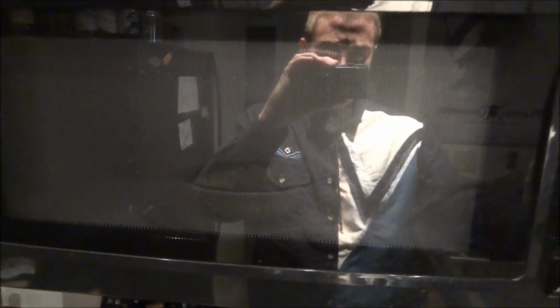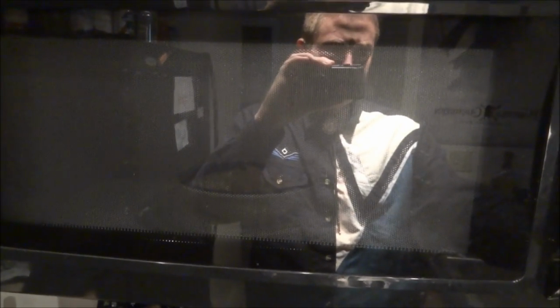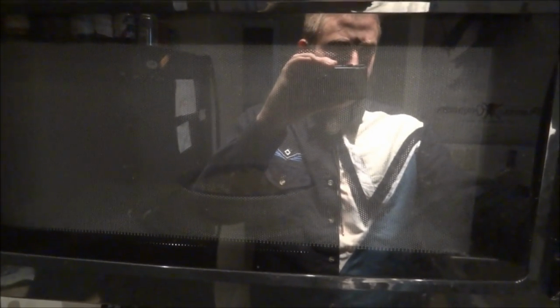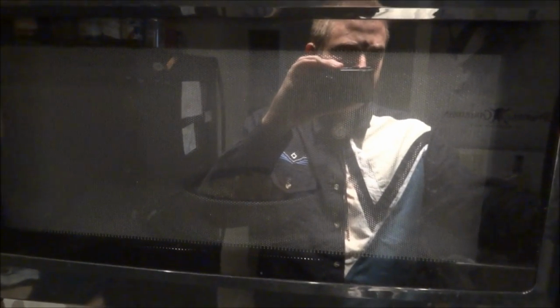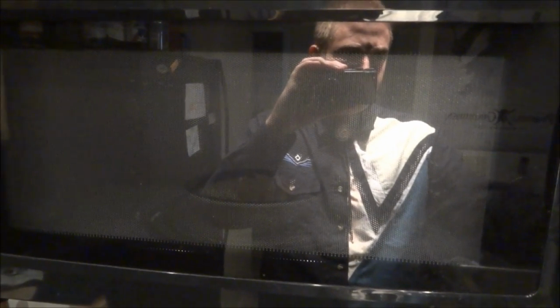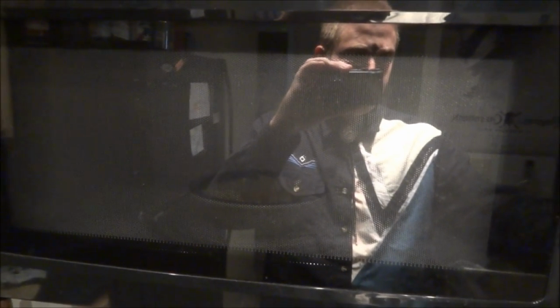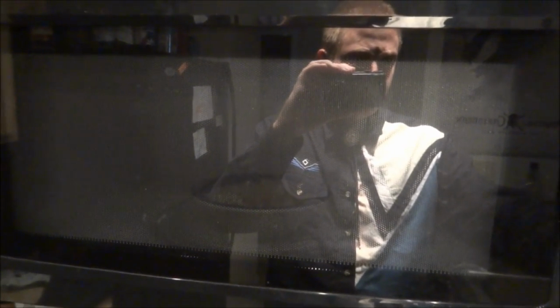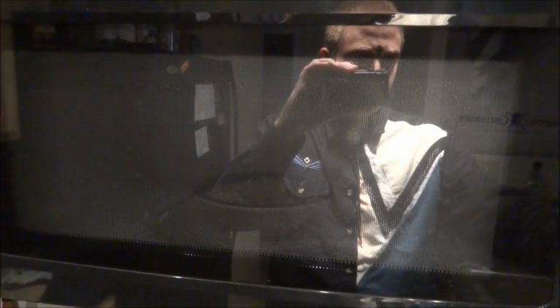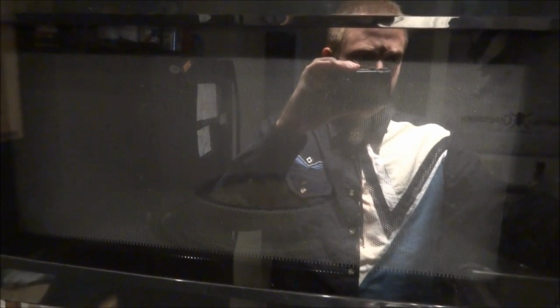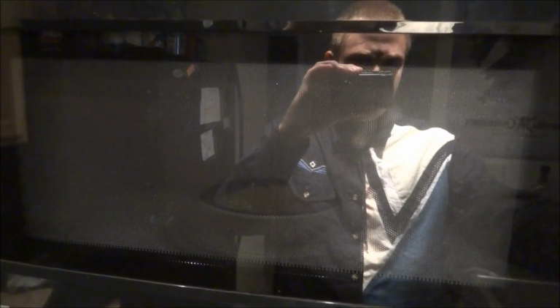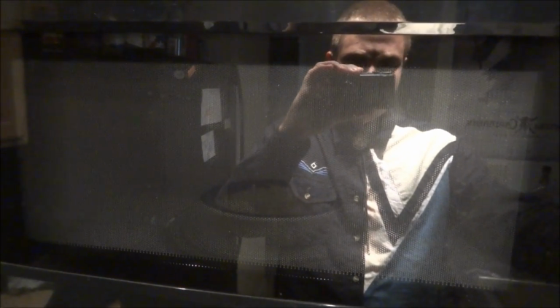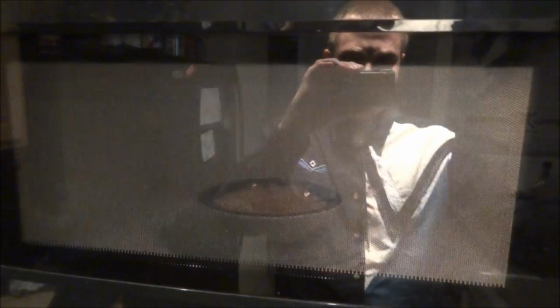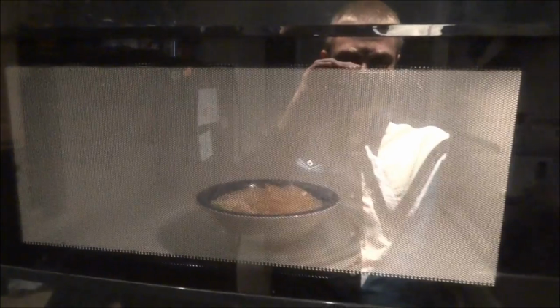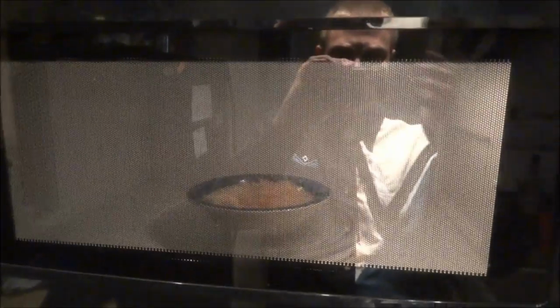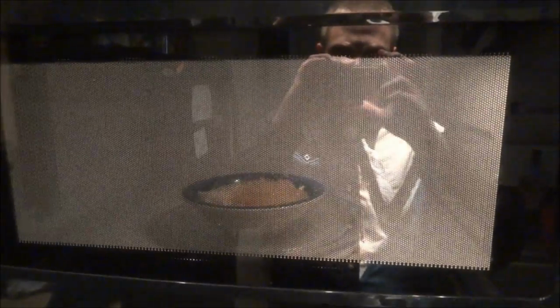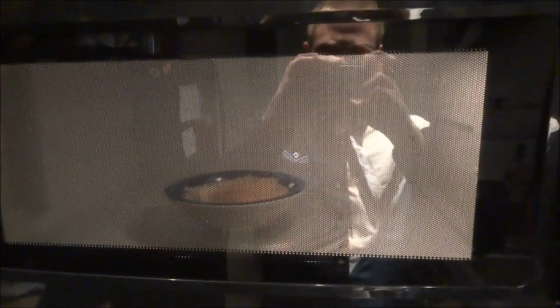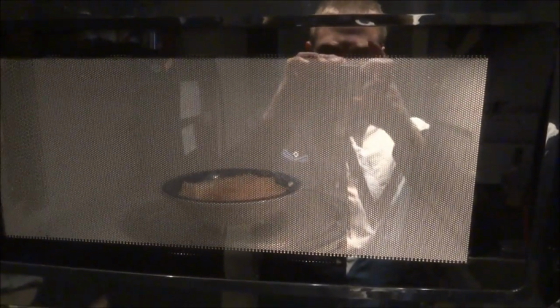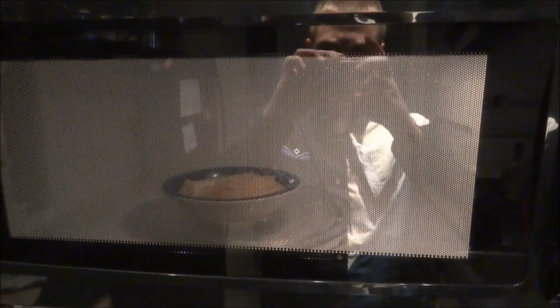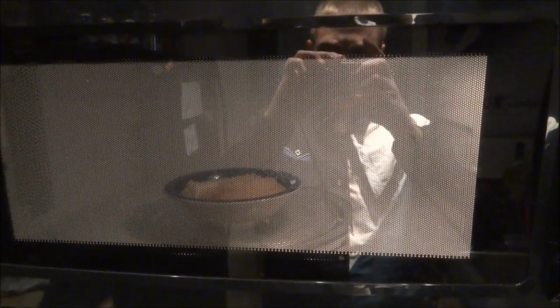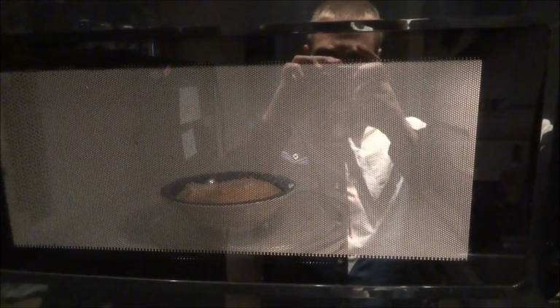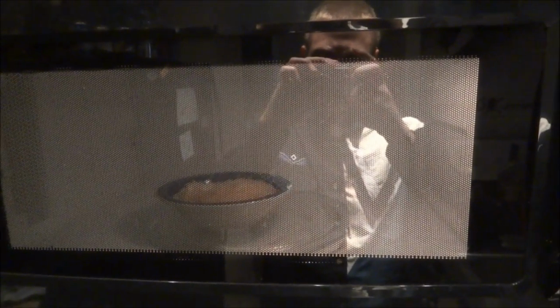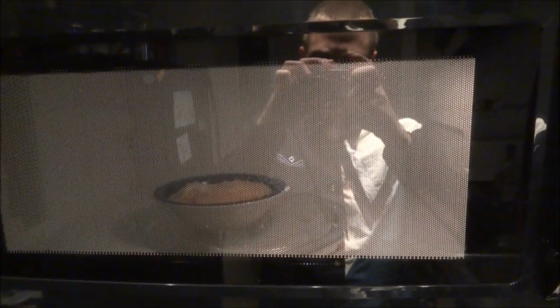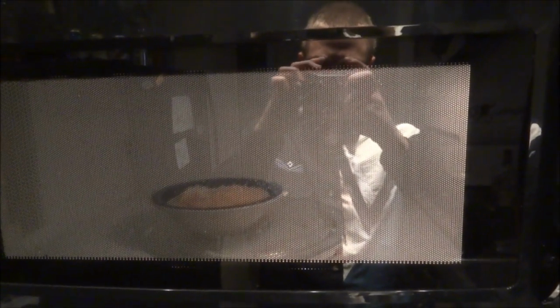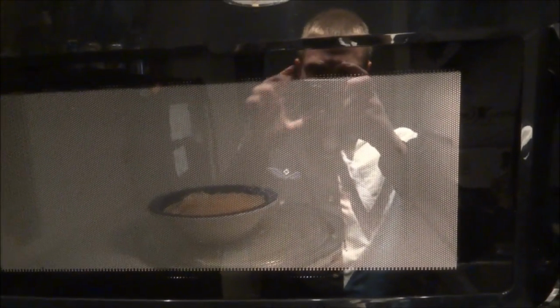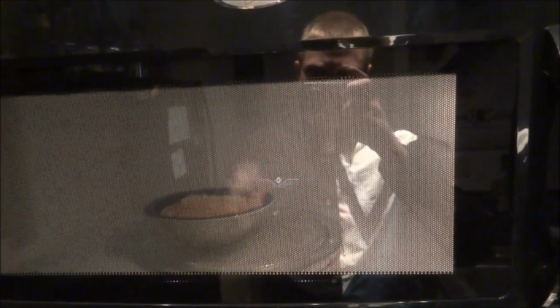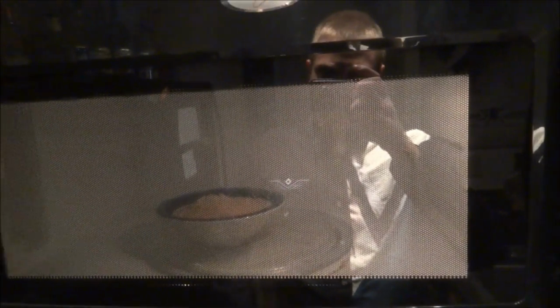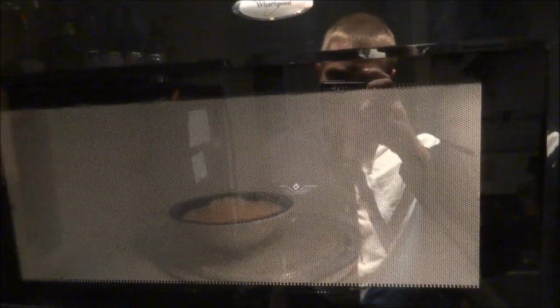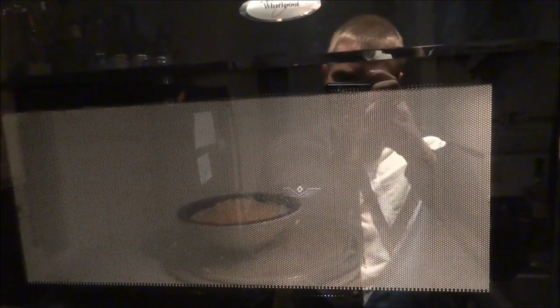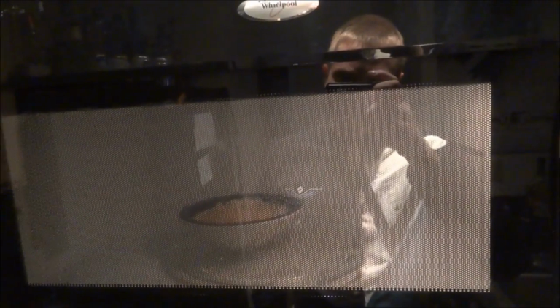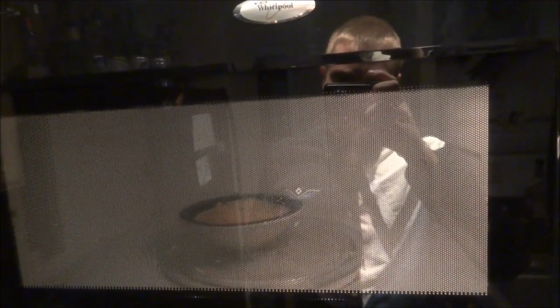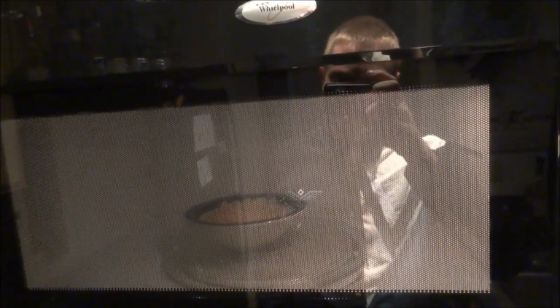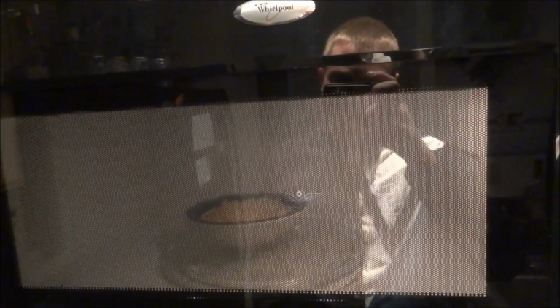Here we go again — just gonna cook it for 30 seconds with the jellyfish in there.